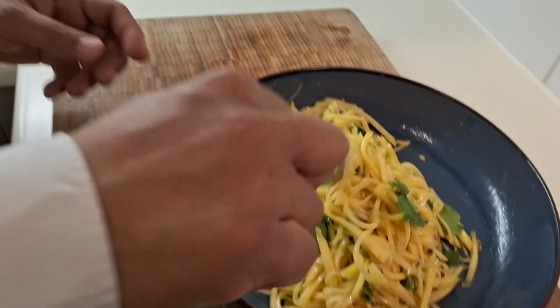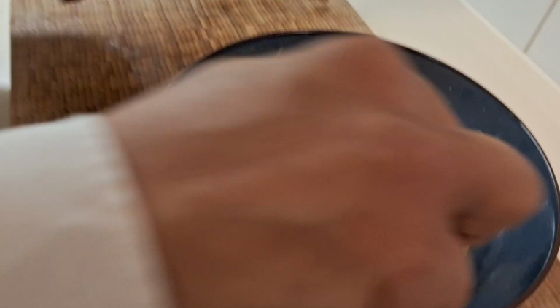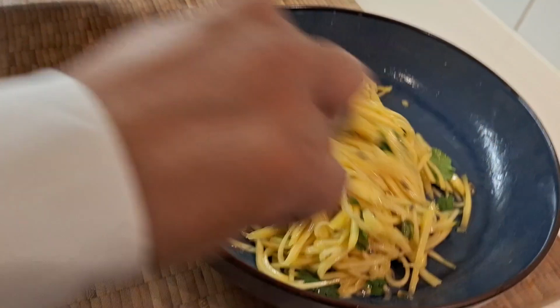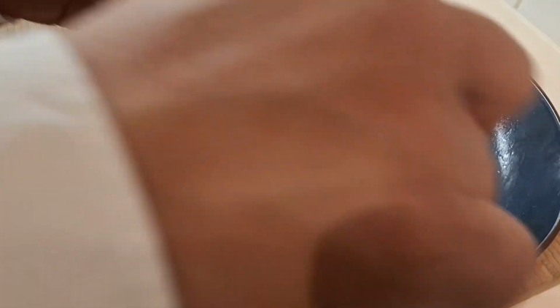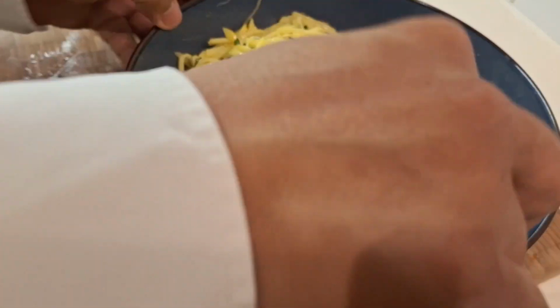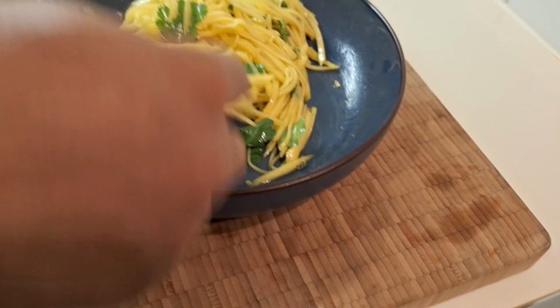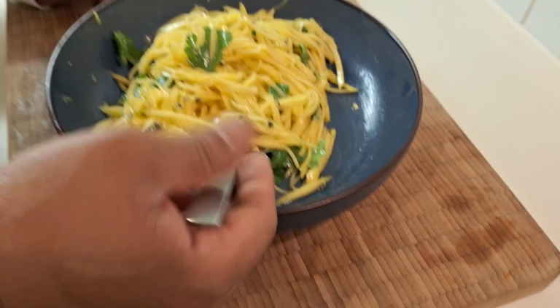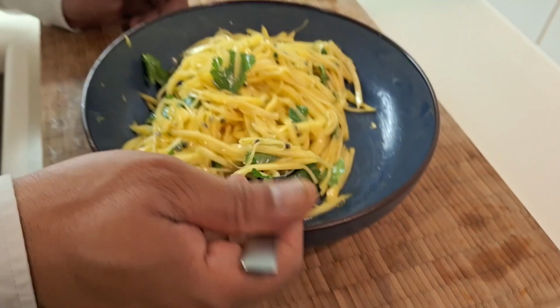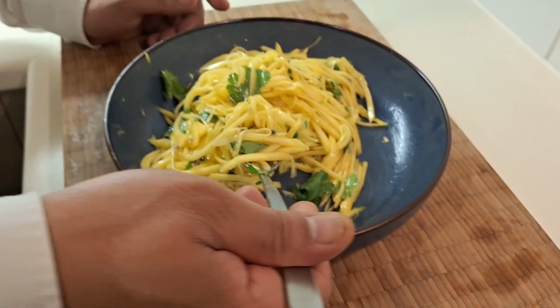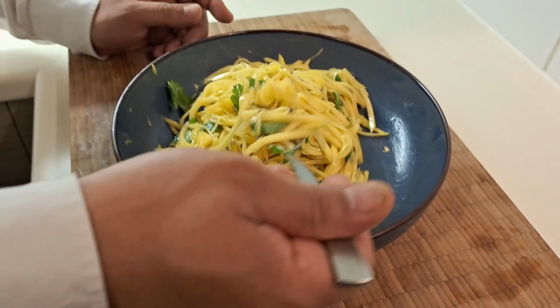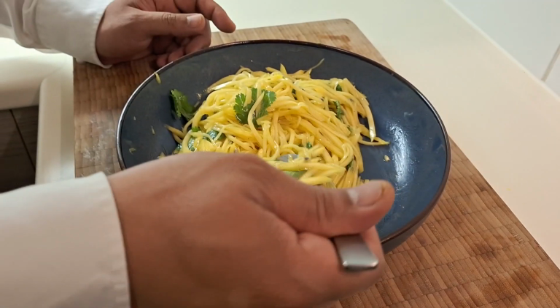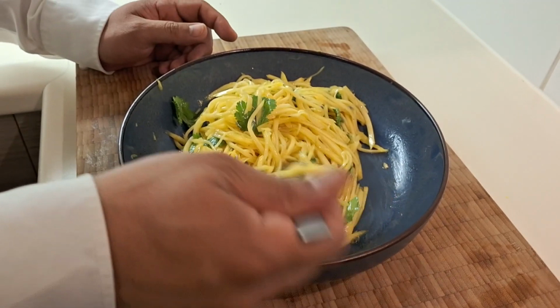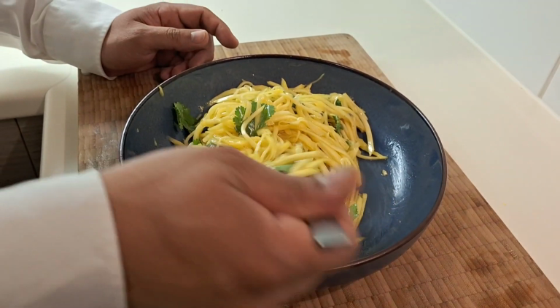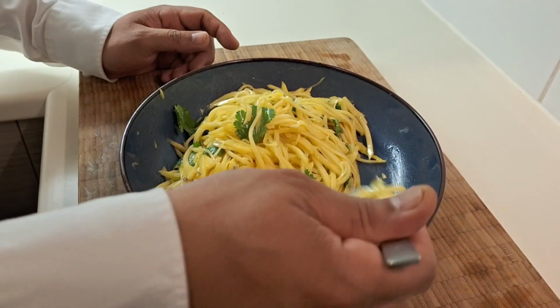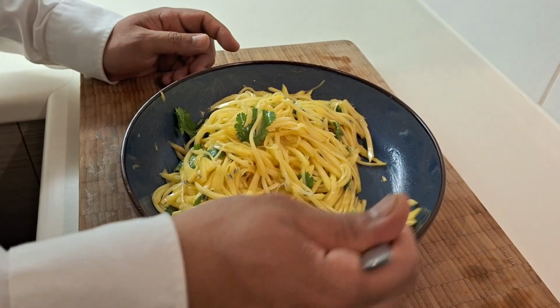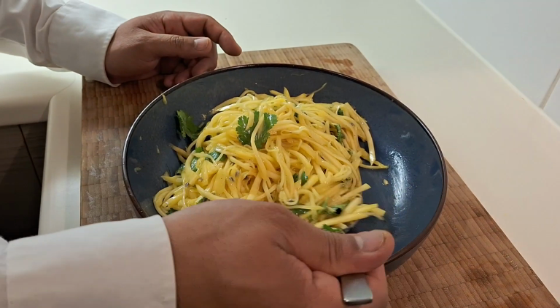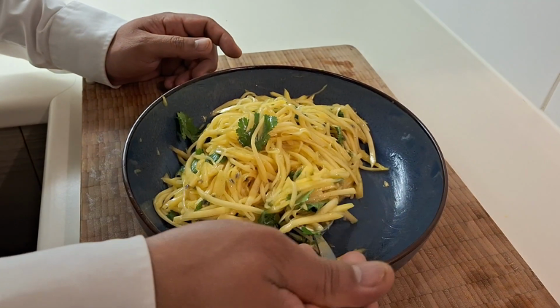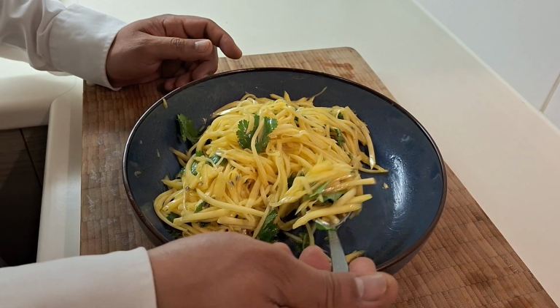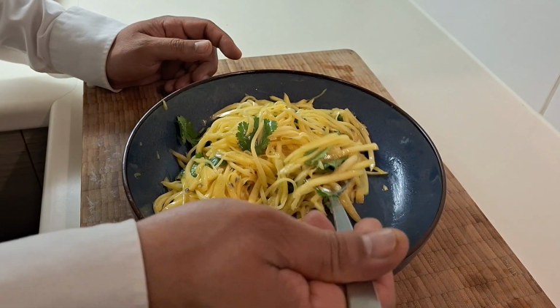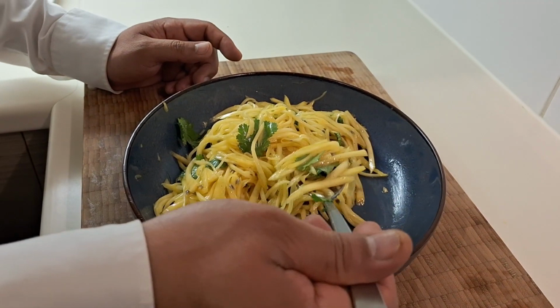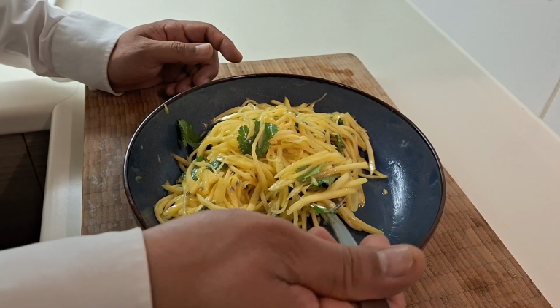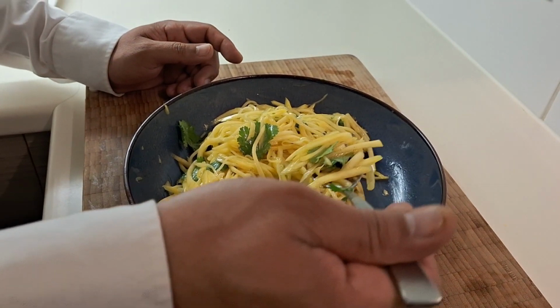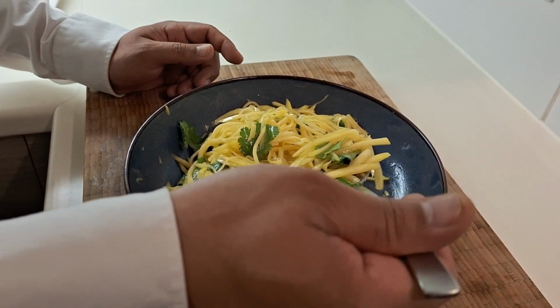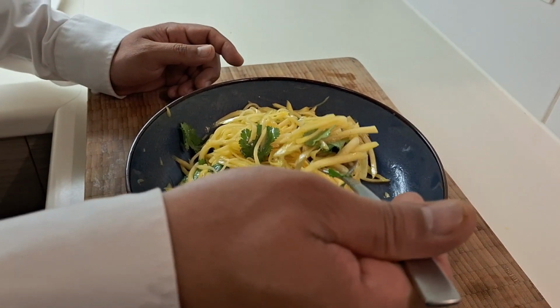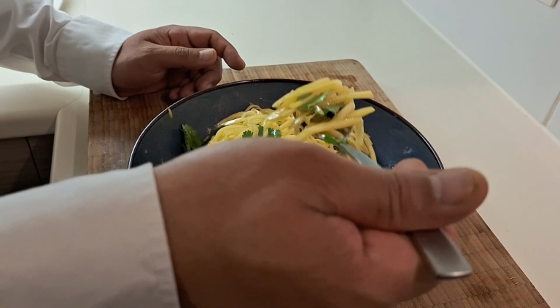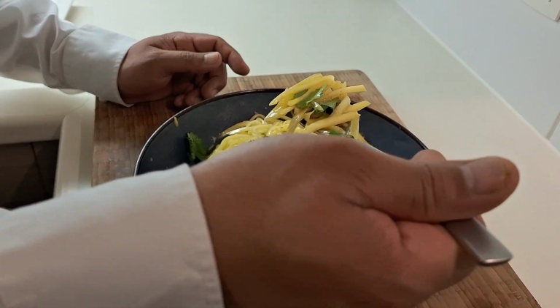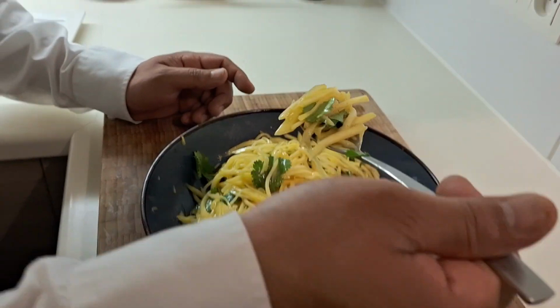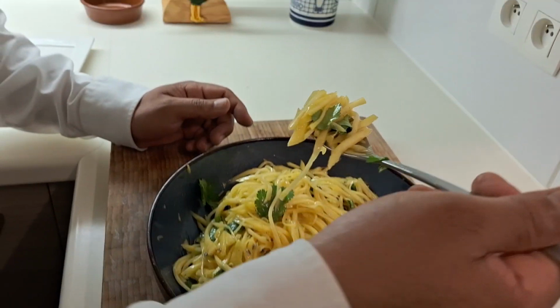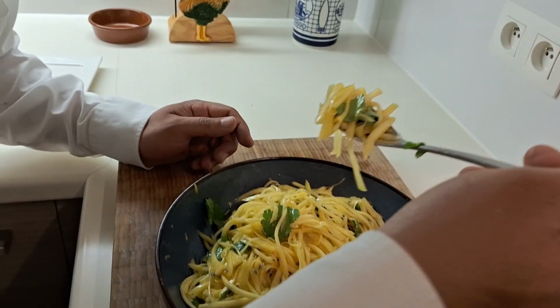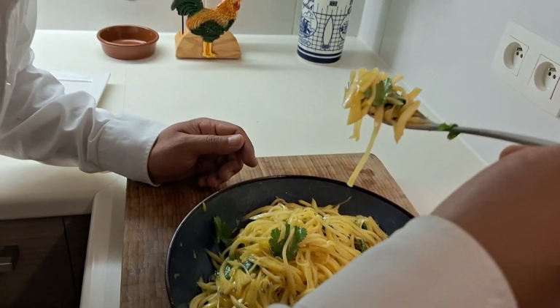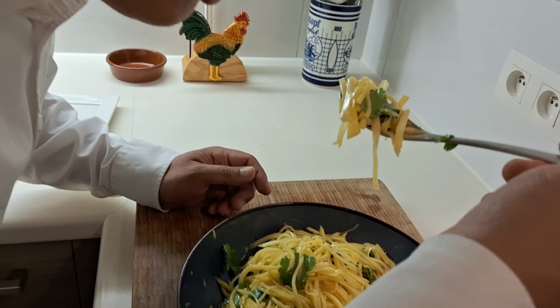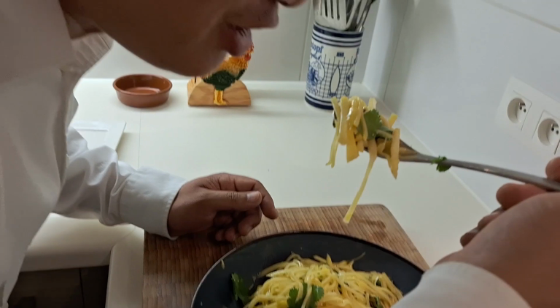We can try to taste it now. Maybe you're asking — you didn't taste it? Now I have to taste it, guys.